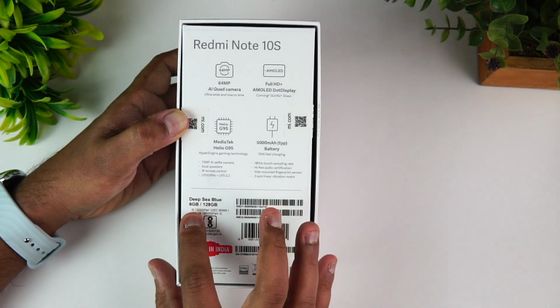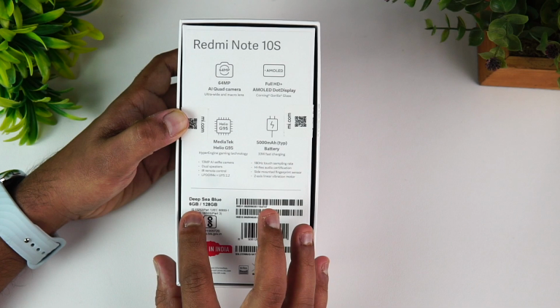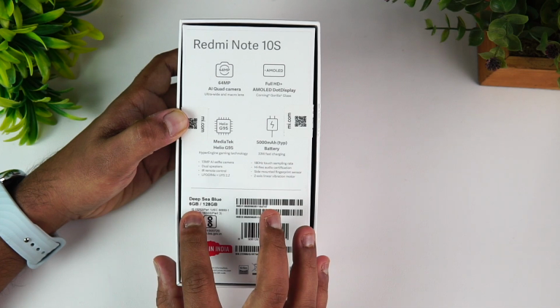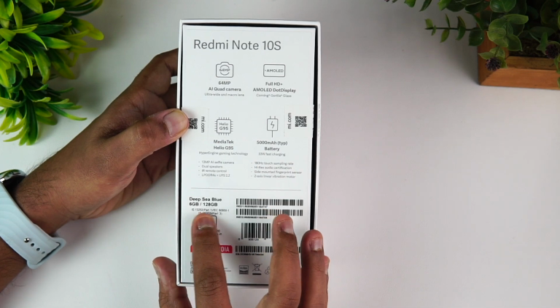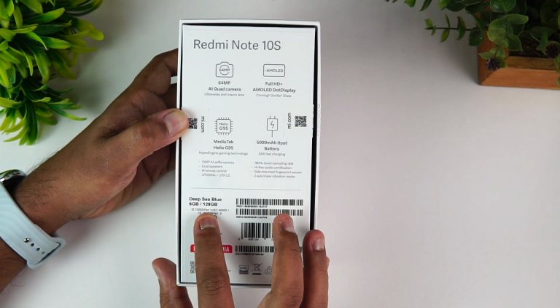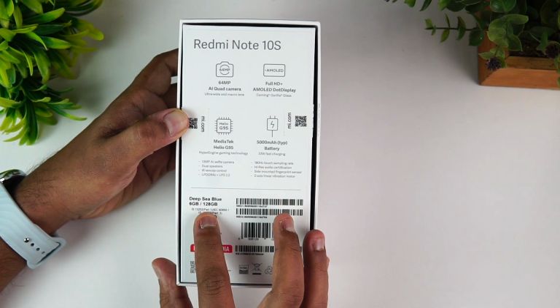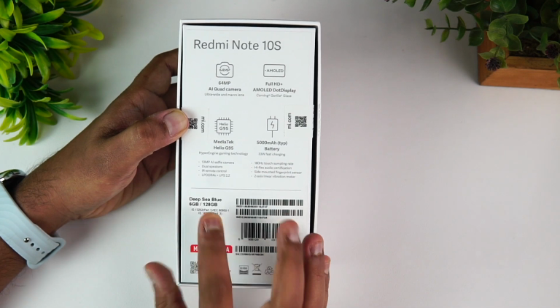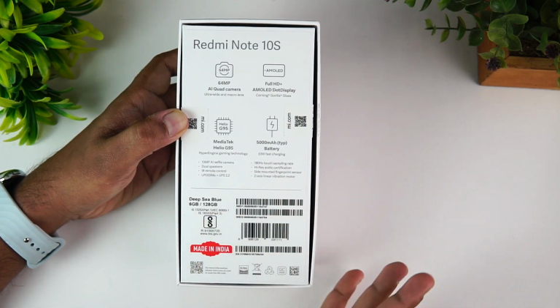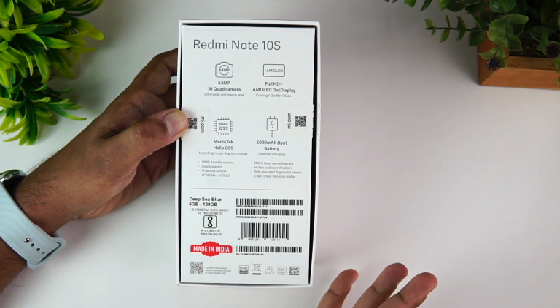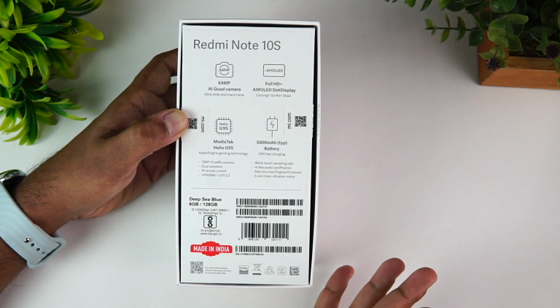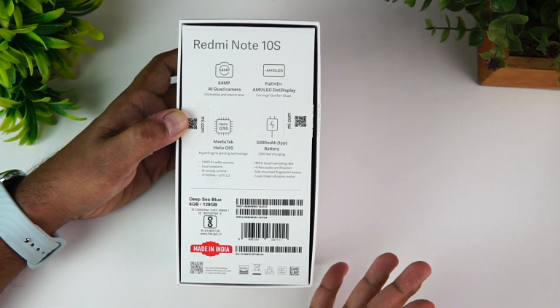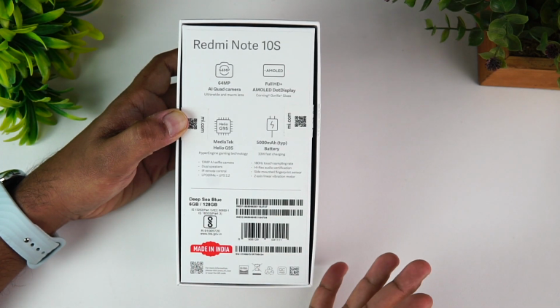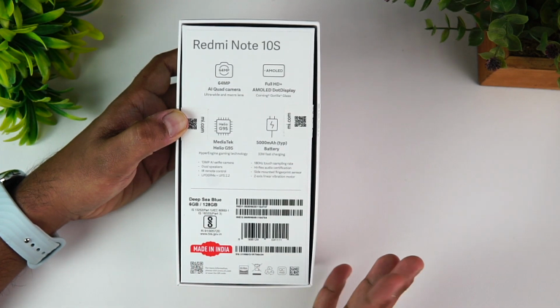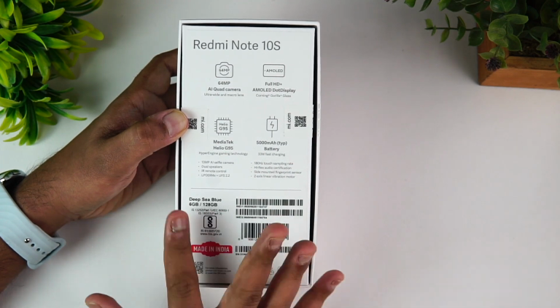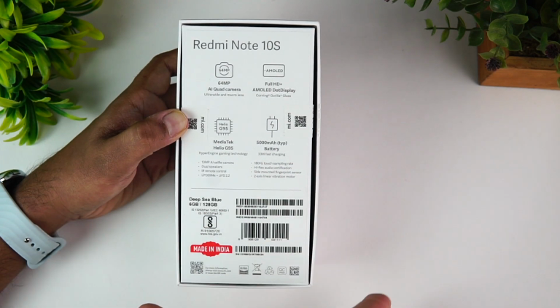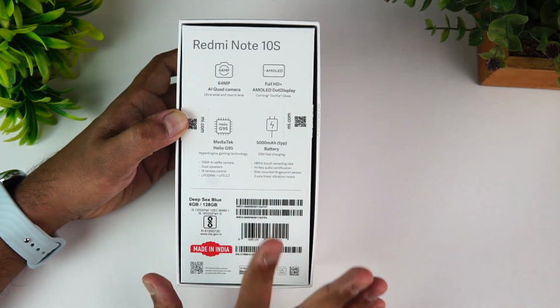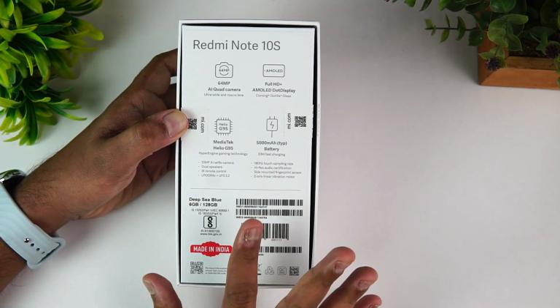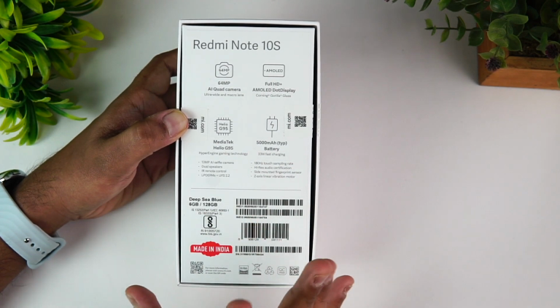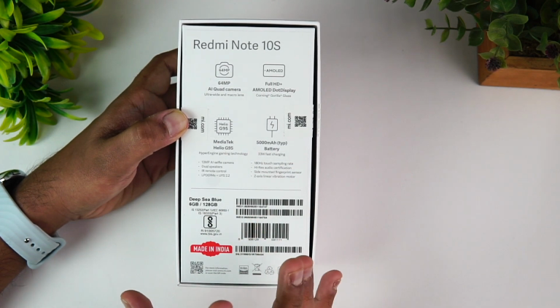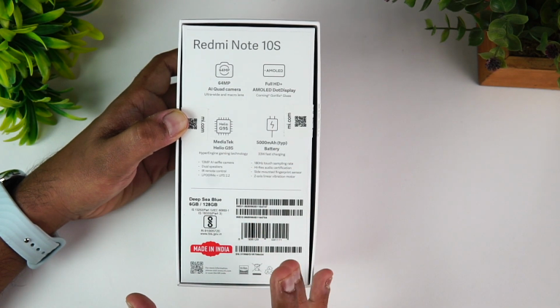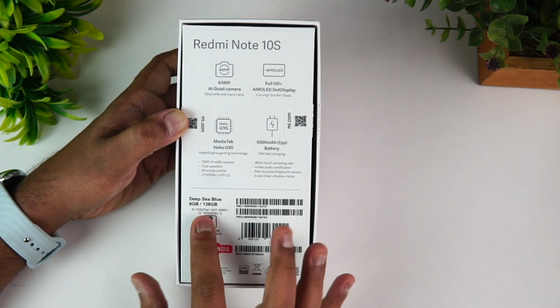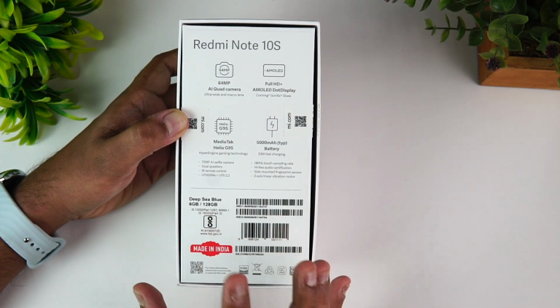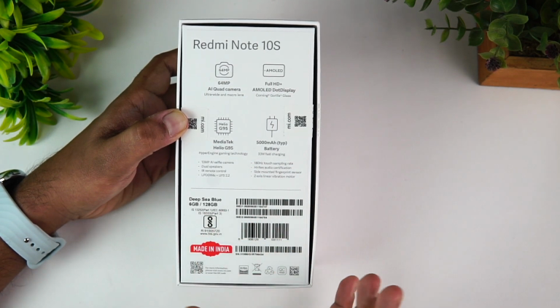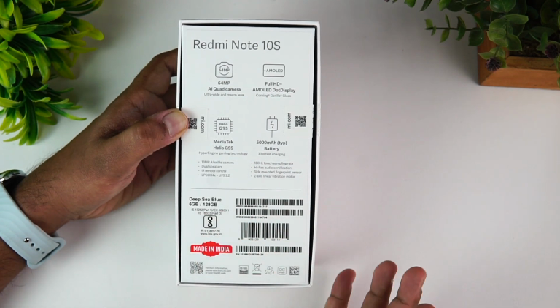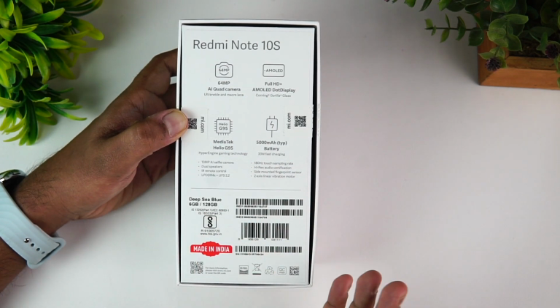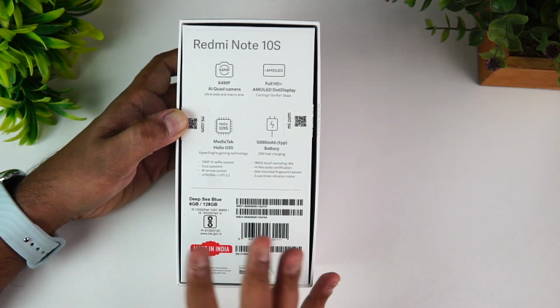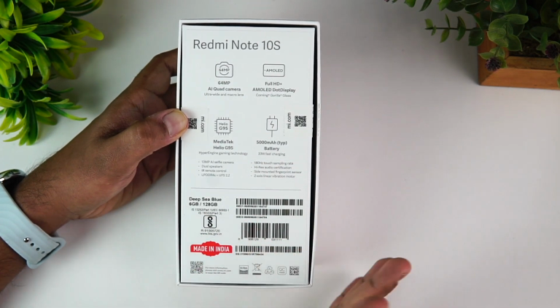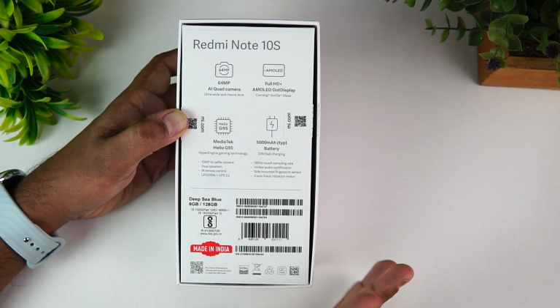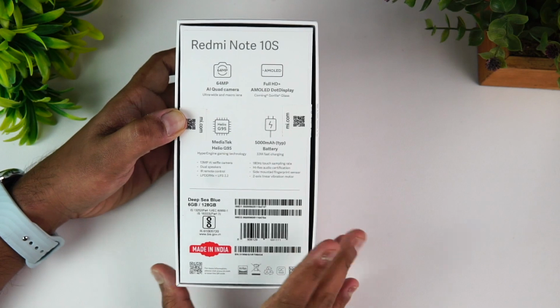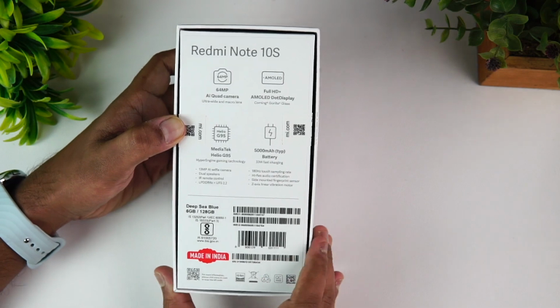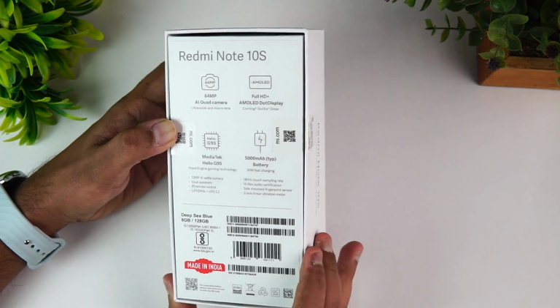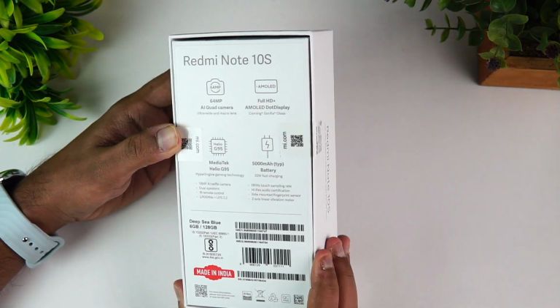The Redmi Note 10S is available in 6GB RAM with 128GB storage and 8GB RAM with 128GB storage variants.